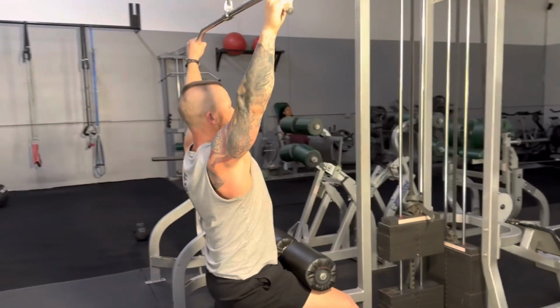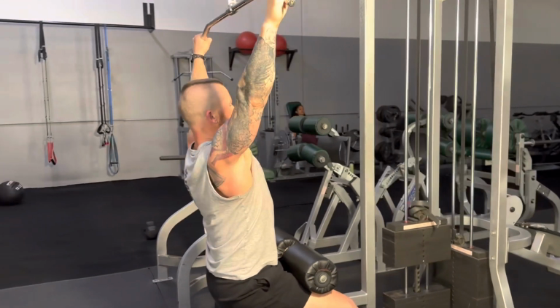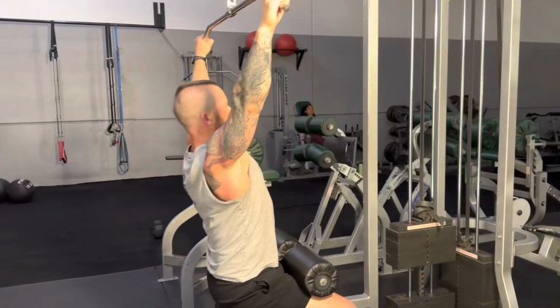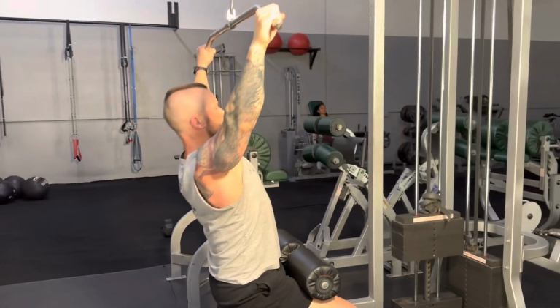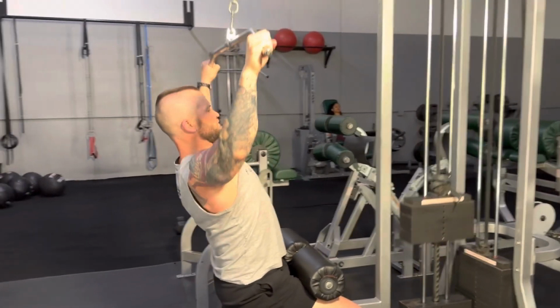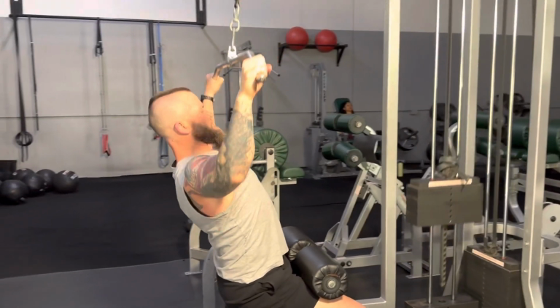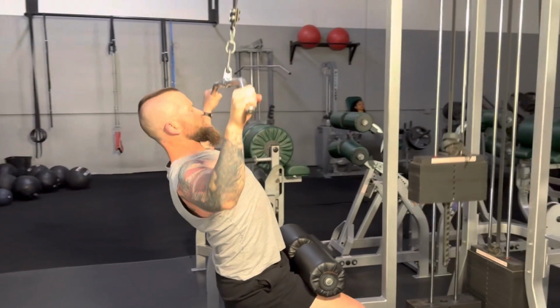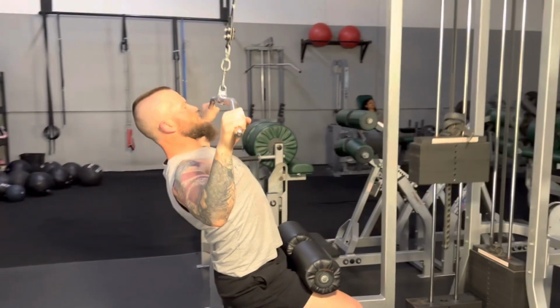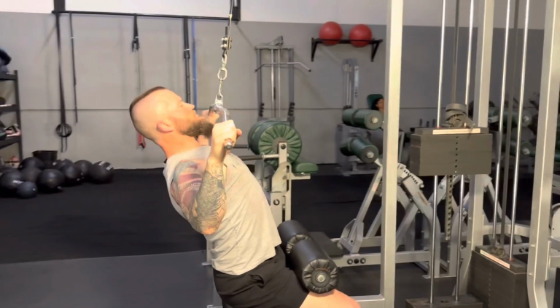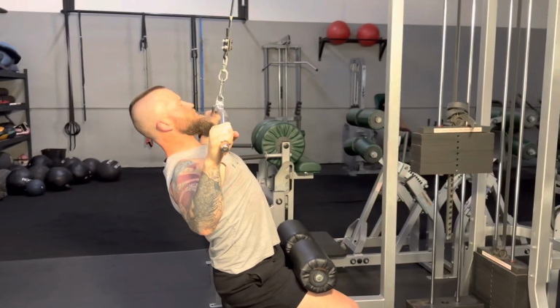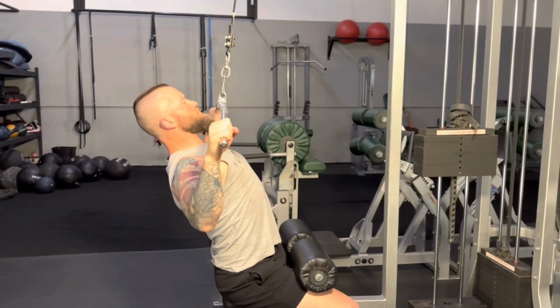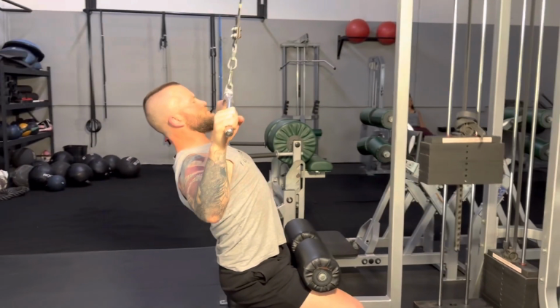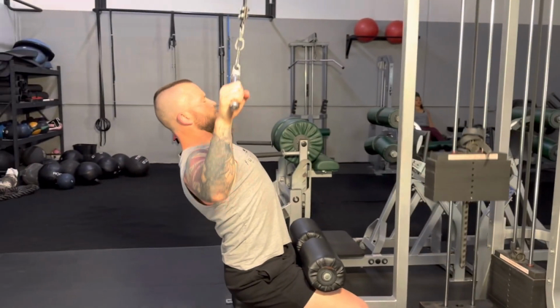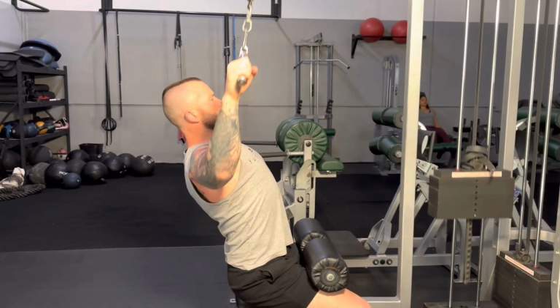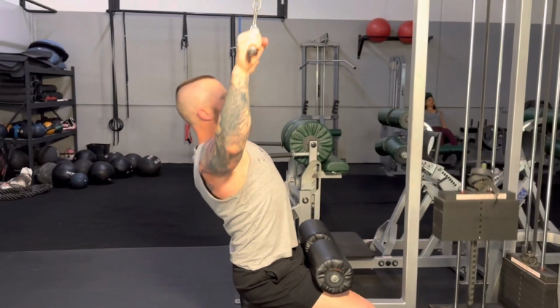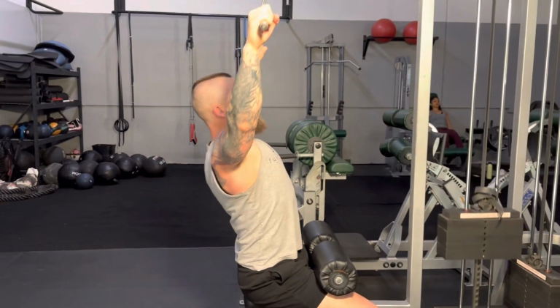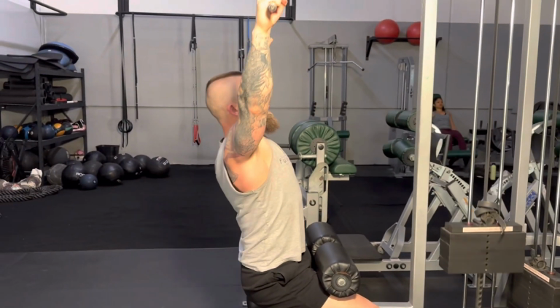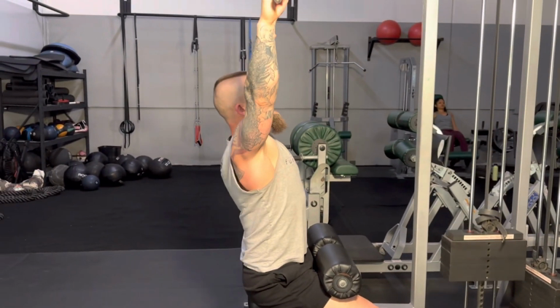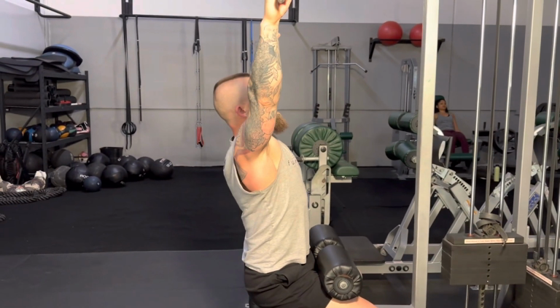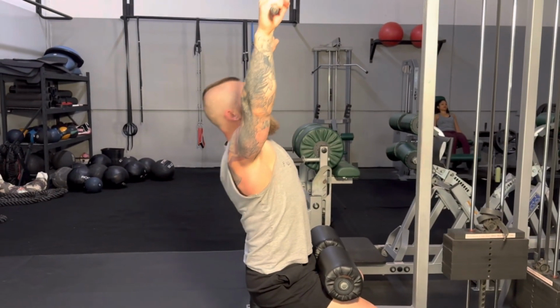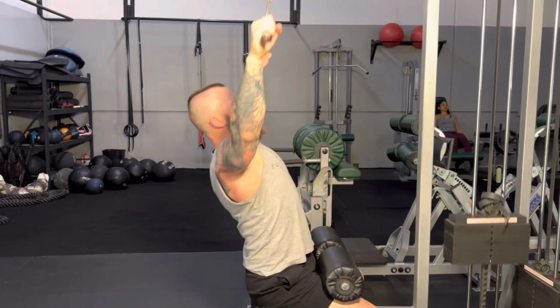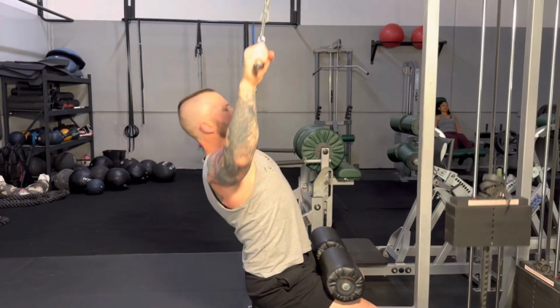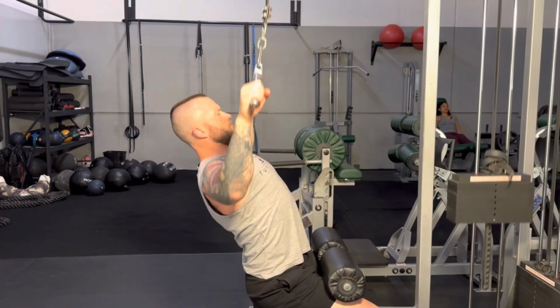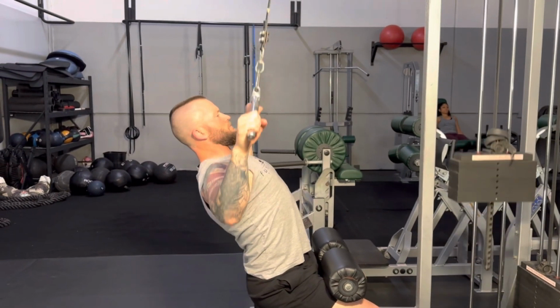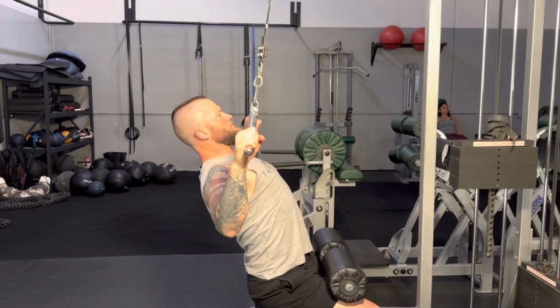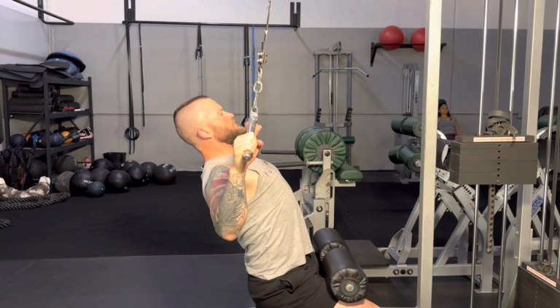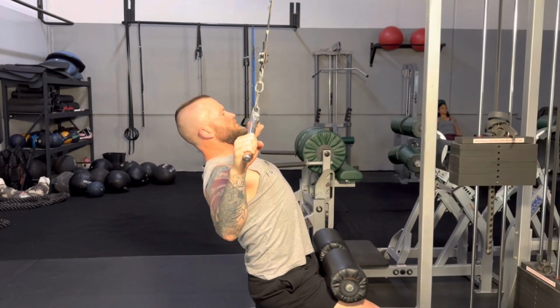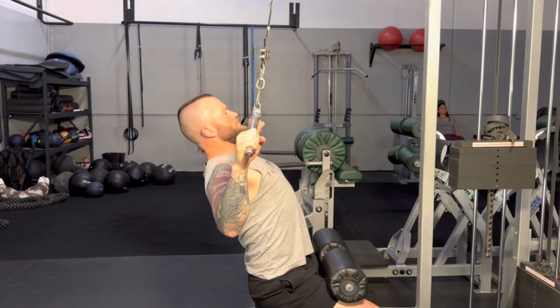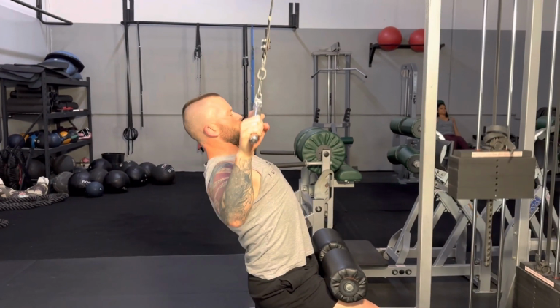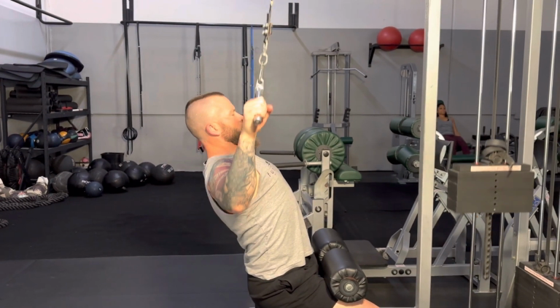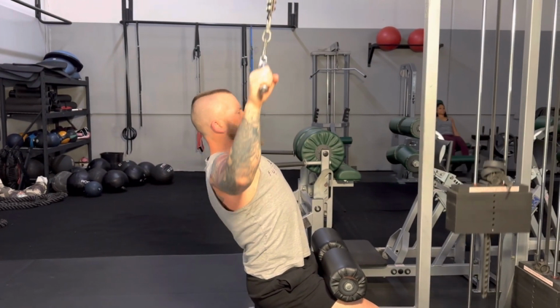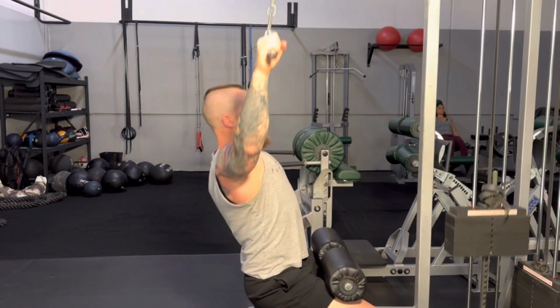You can use a little momentum if you're going for weight, but you should still stay controlled with all your reps.